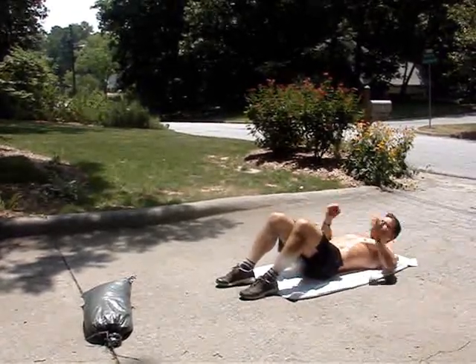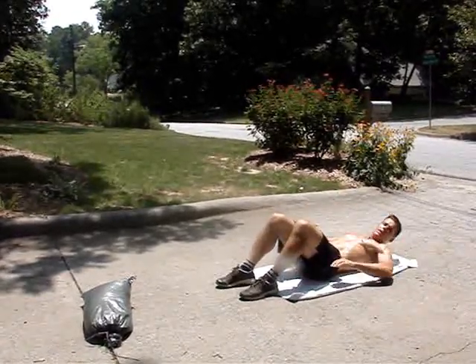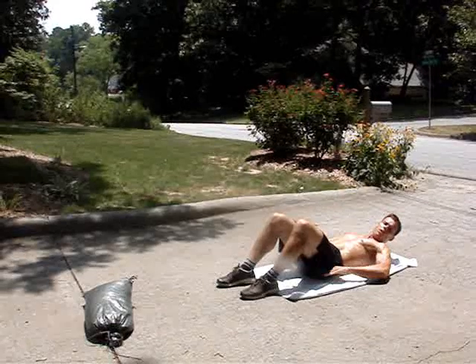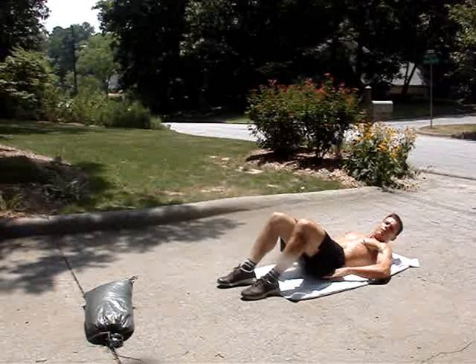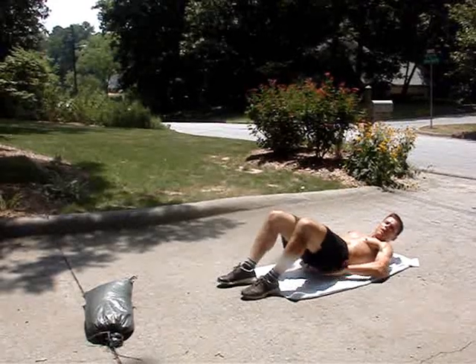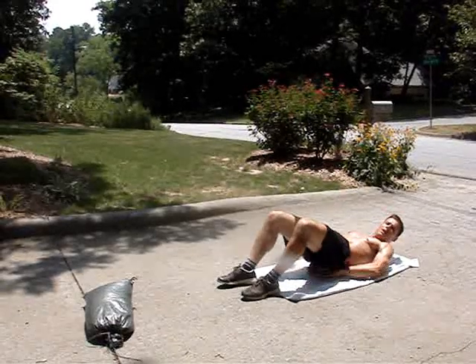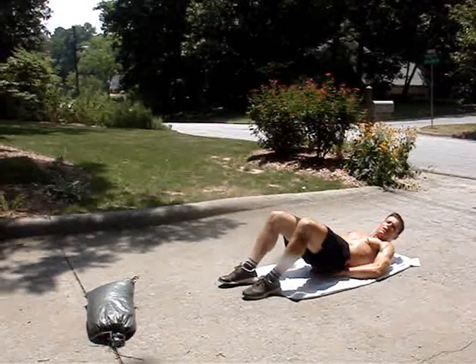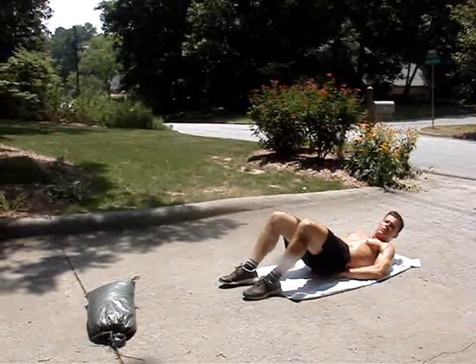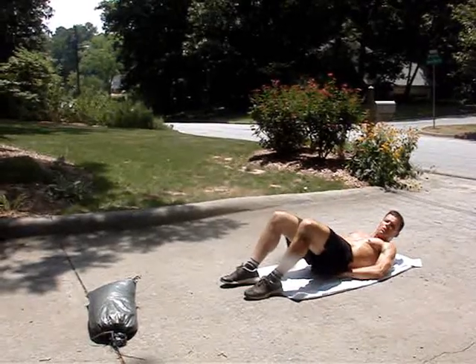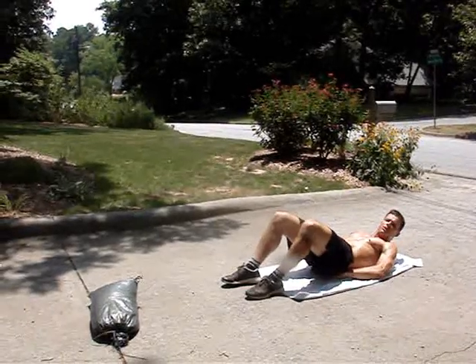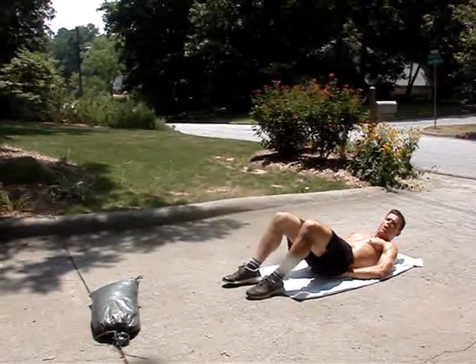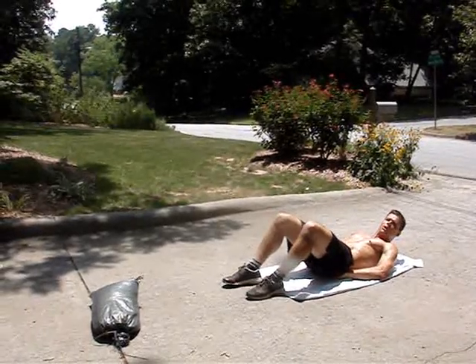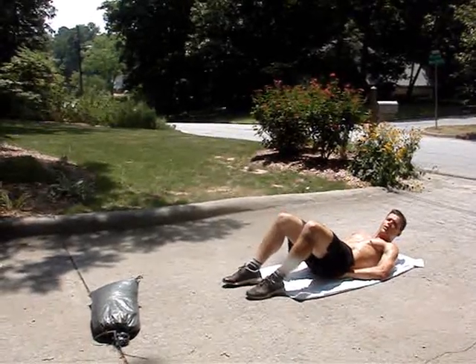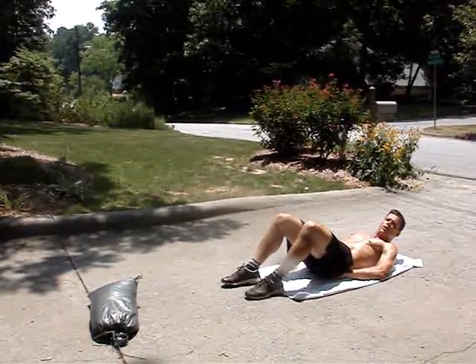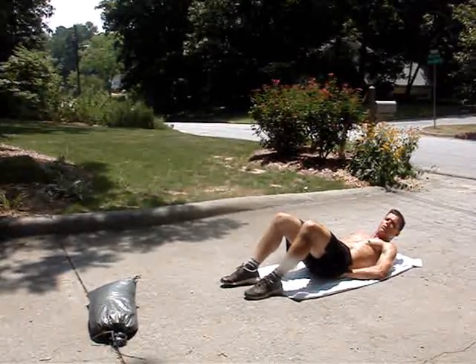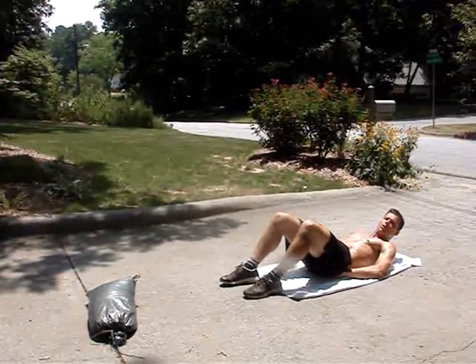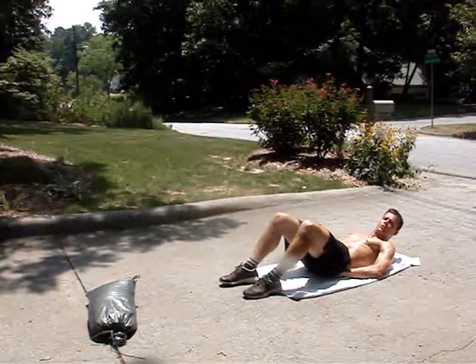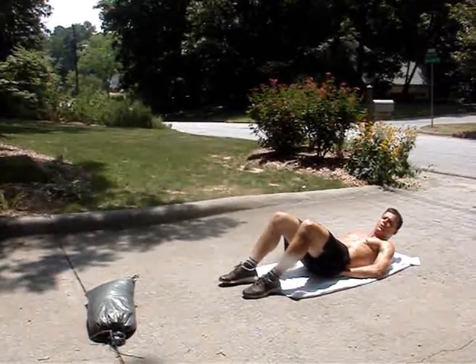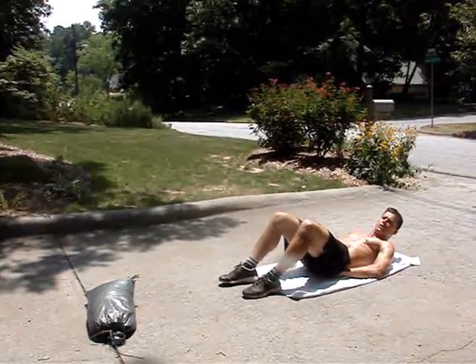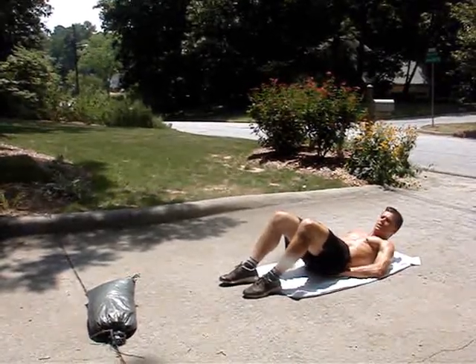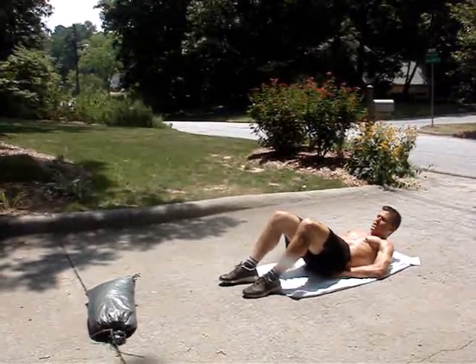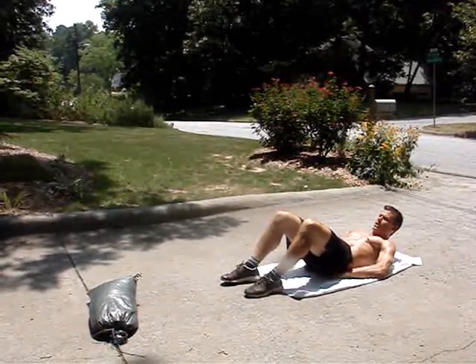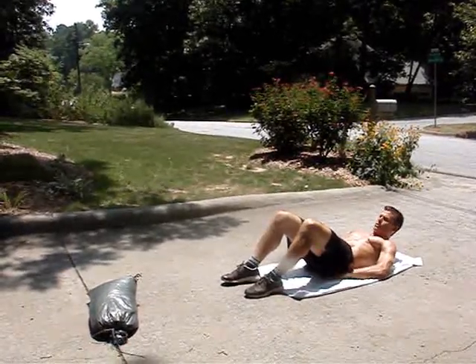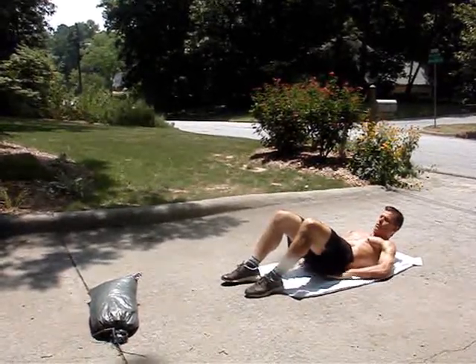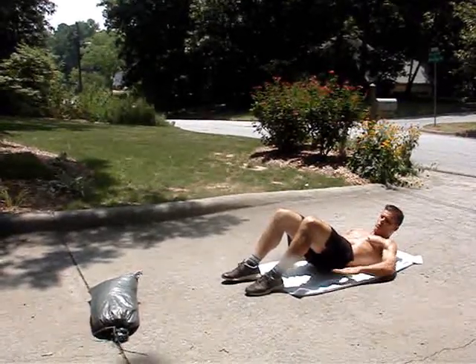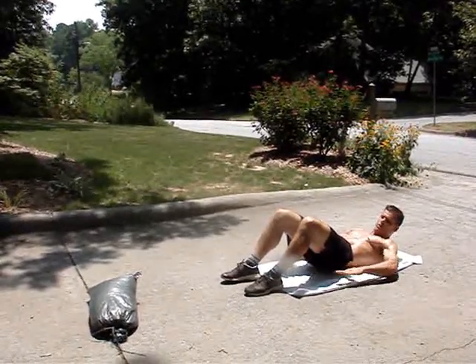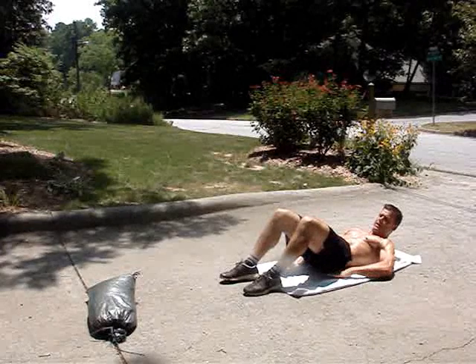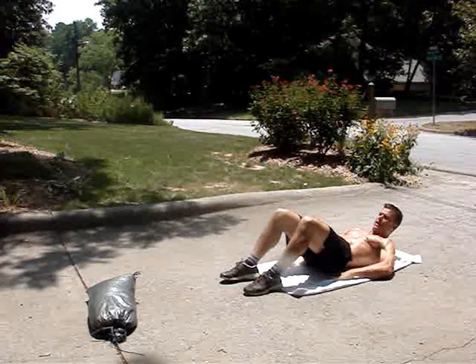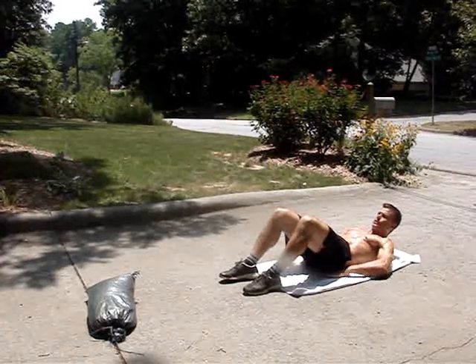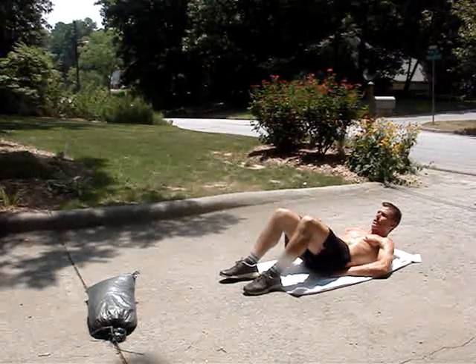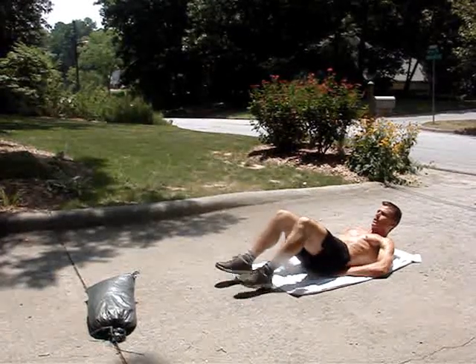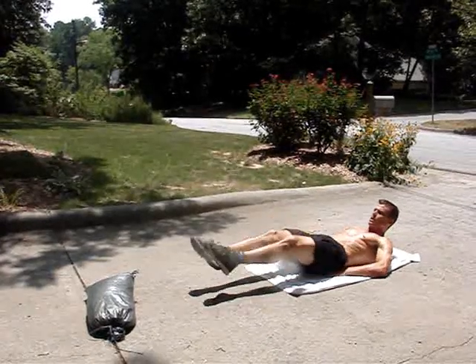Another one that we like is what's called the reverse crunch. So for the reverse crunch, hands out on the side right here.